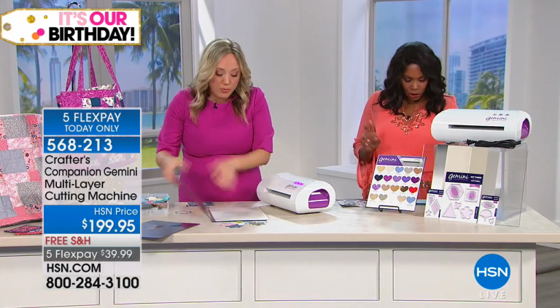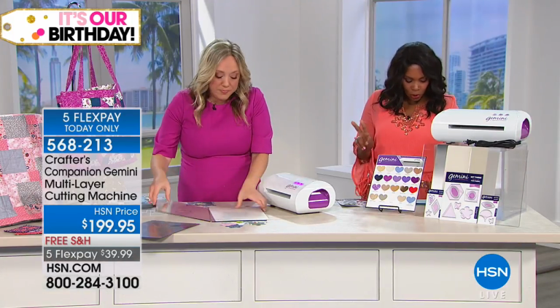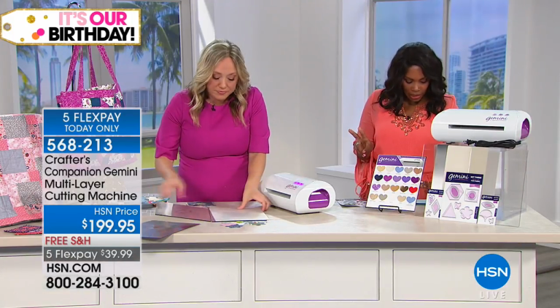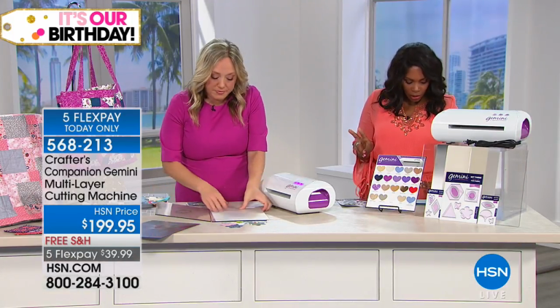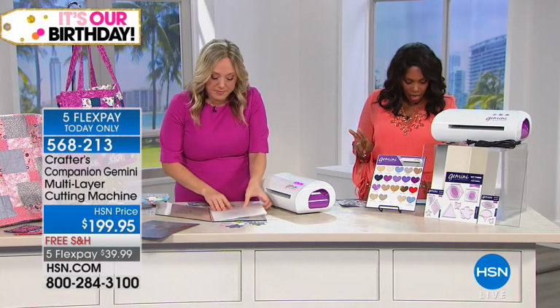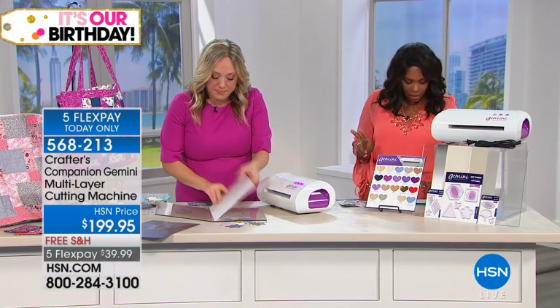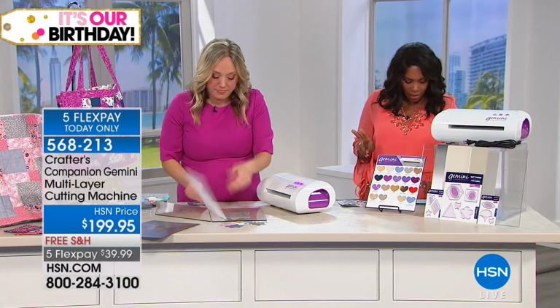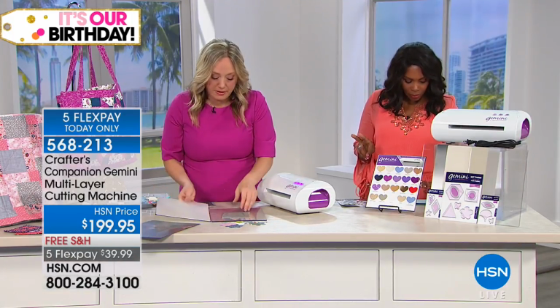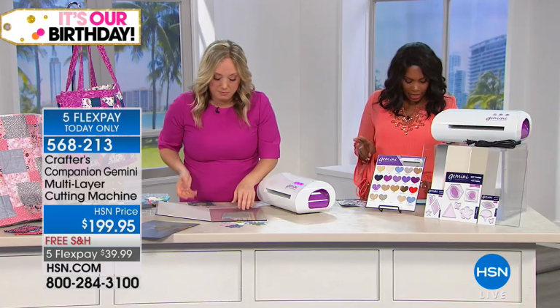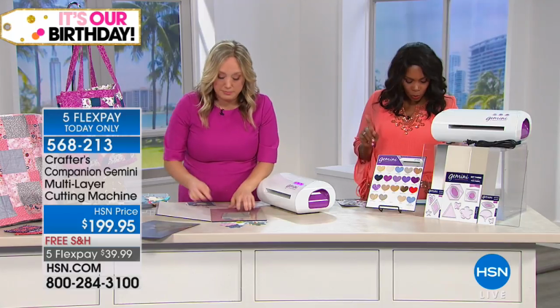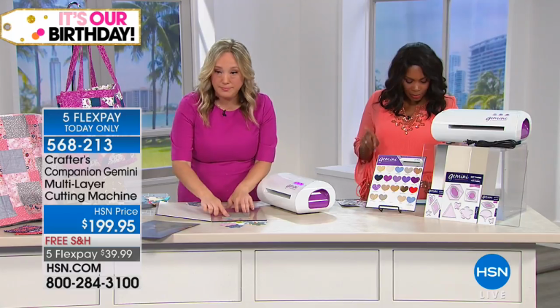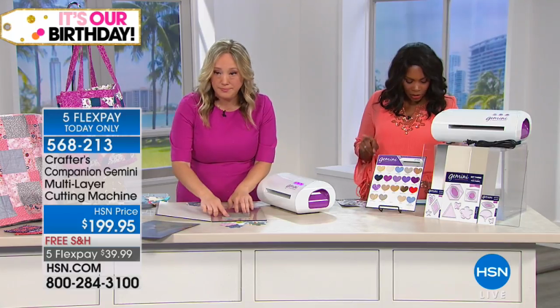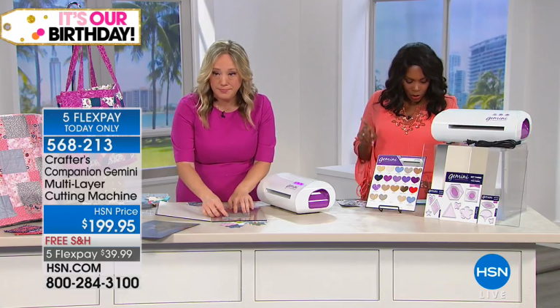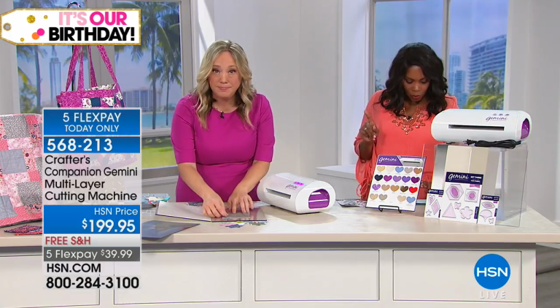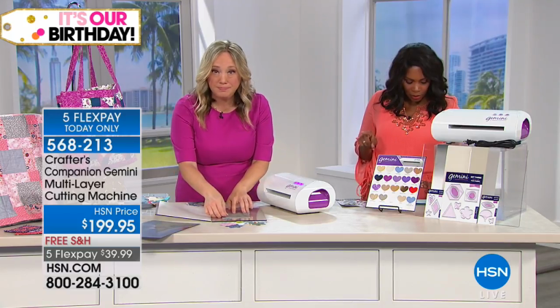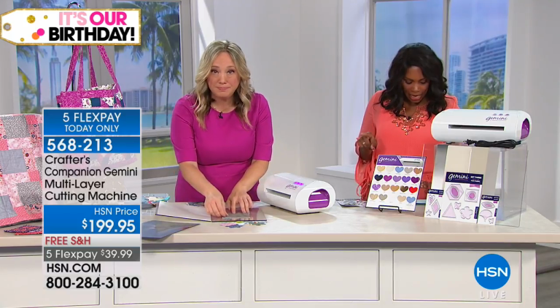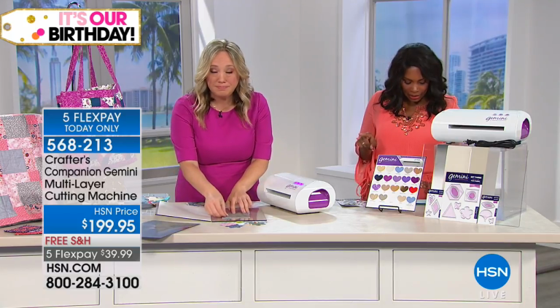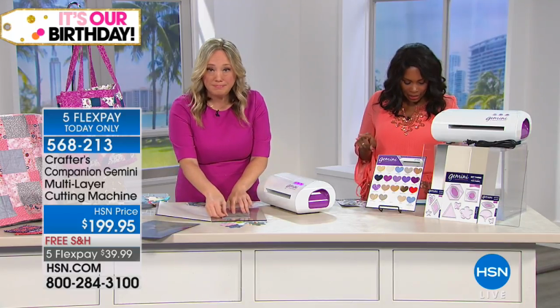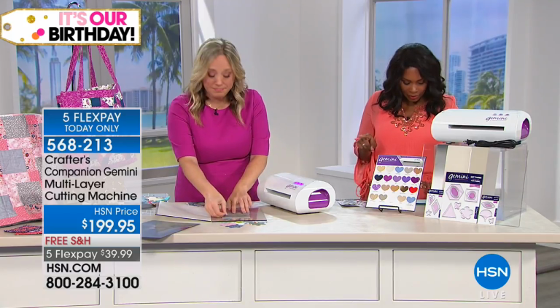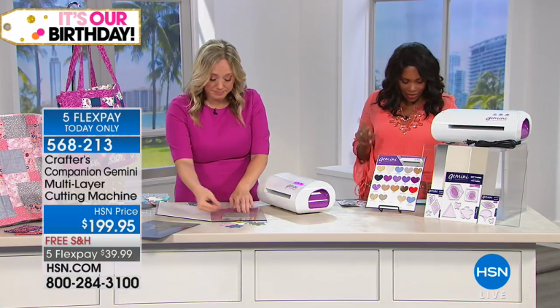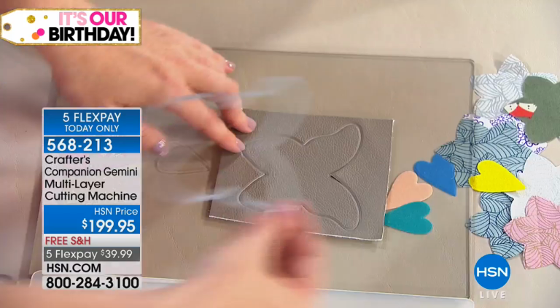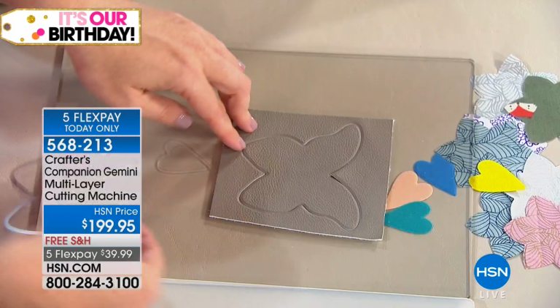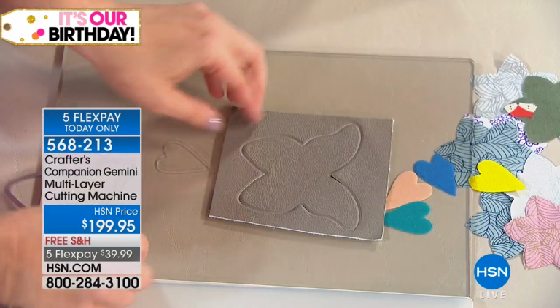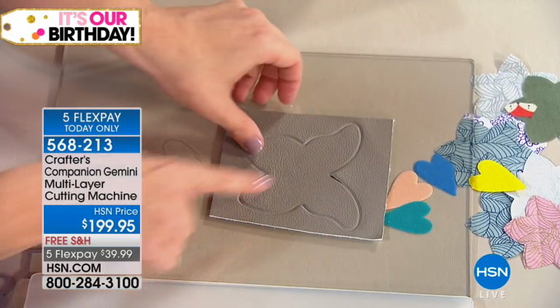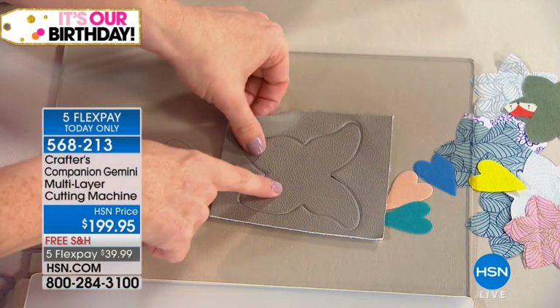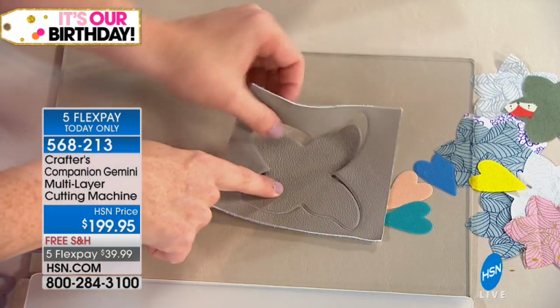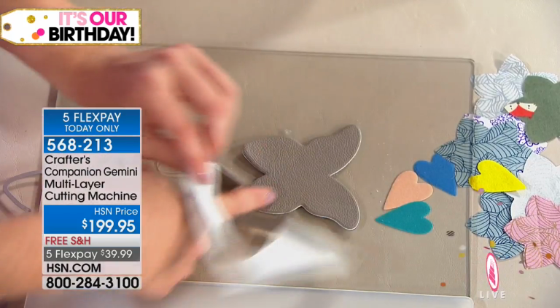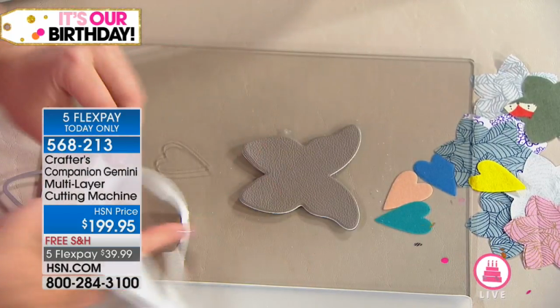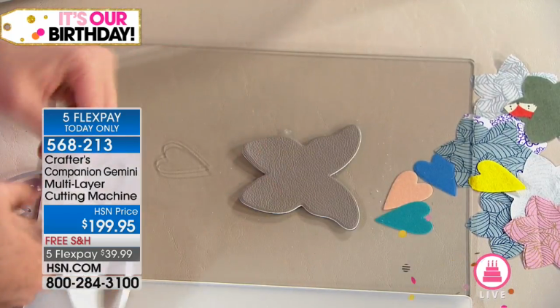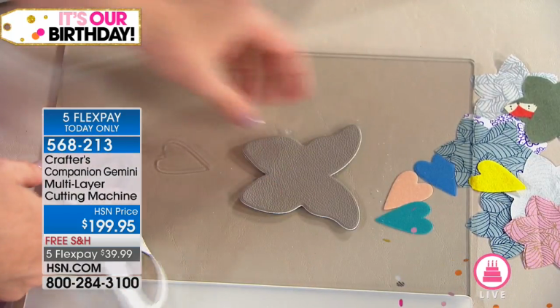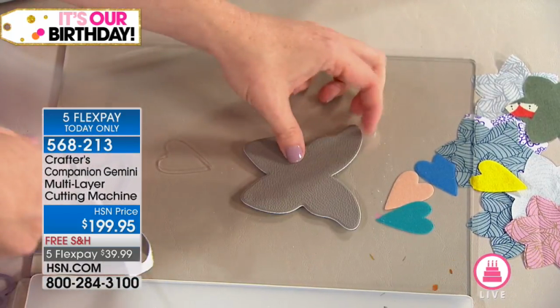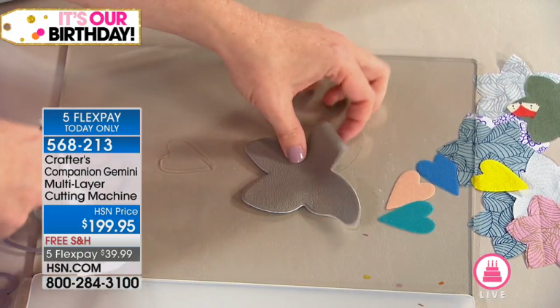You're getting two clear cutting plates — one metal and one plastic — and then the 18 dies.